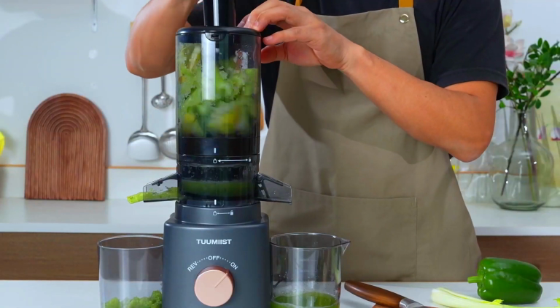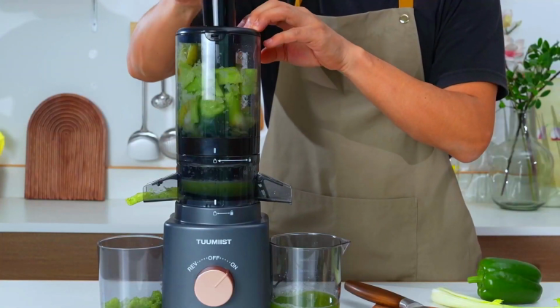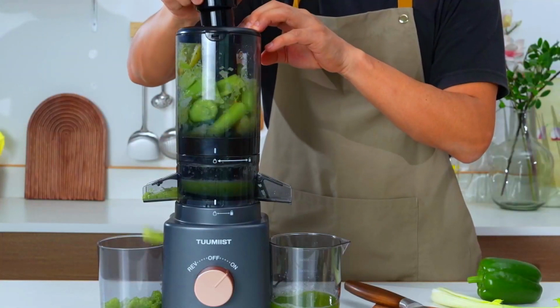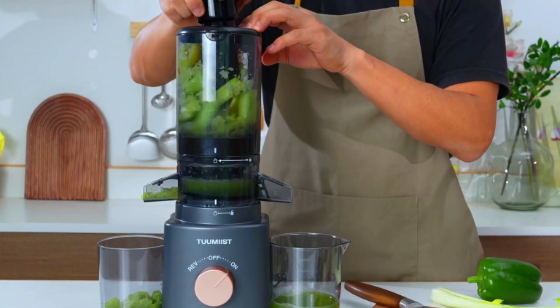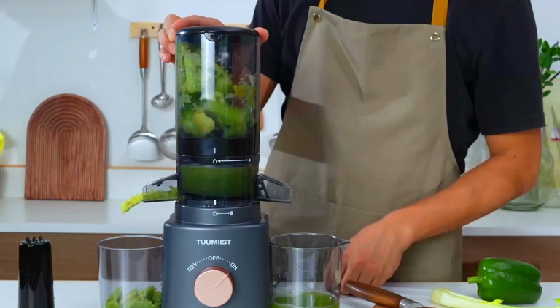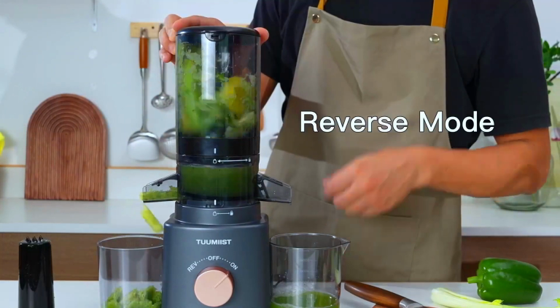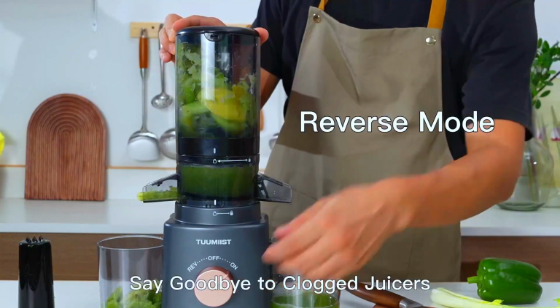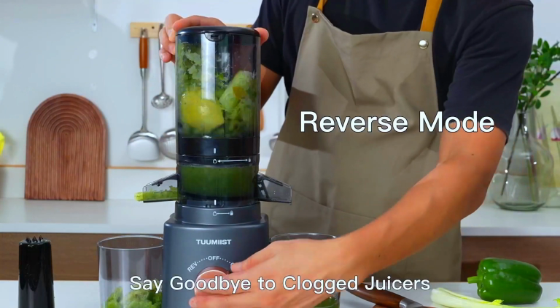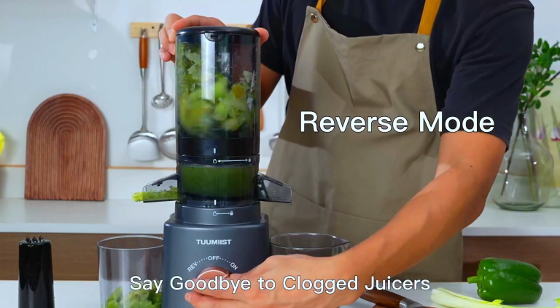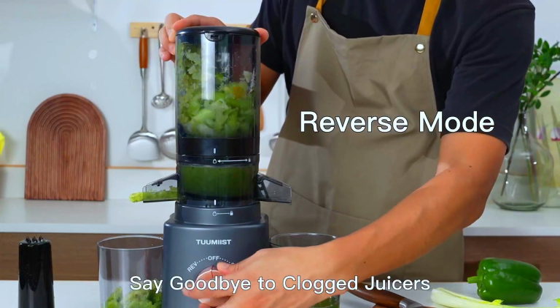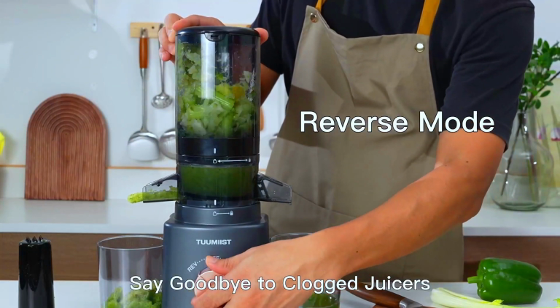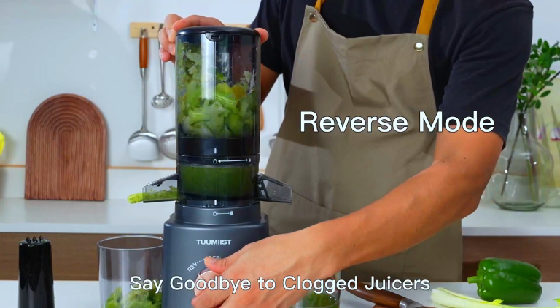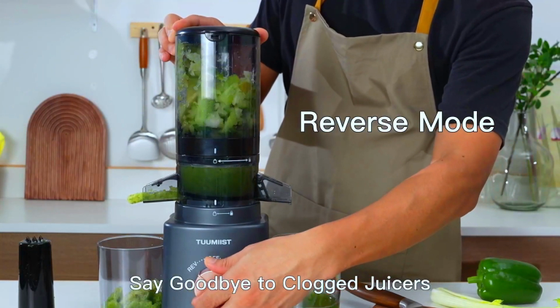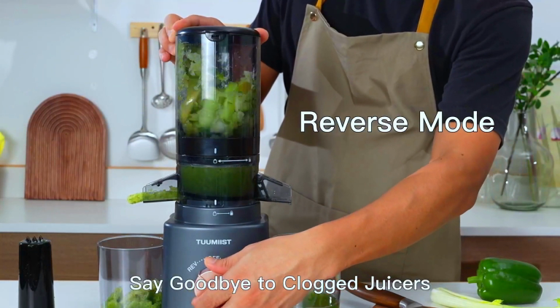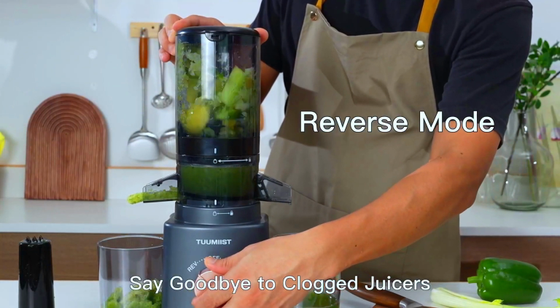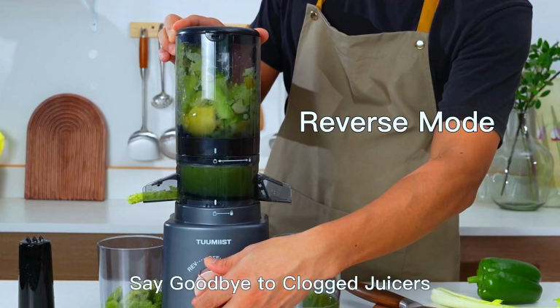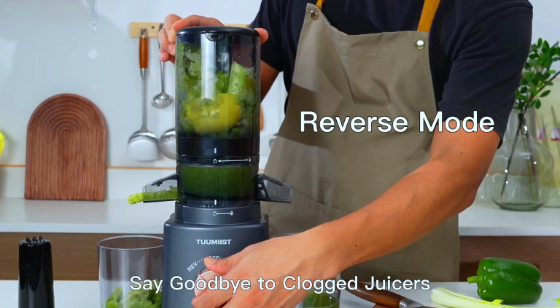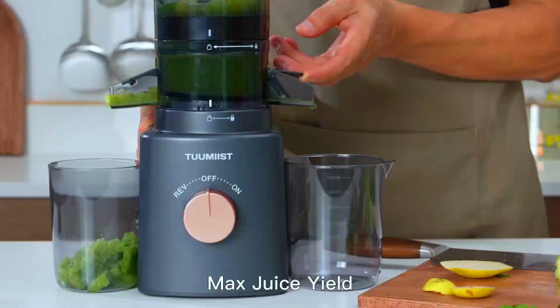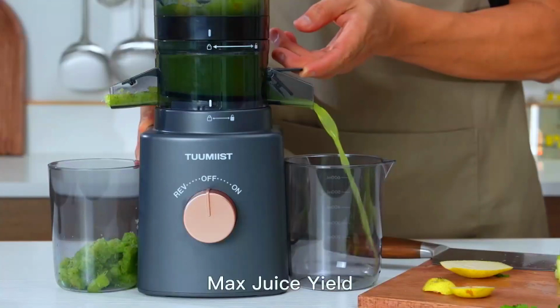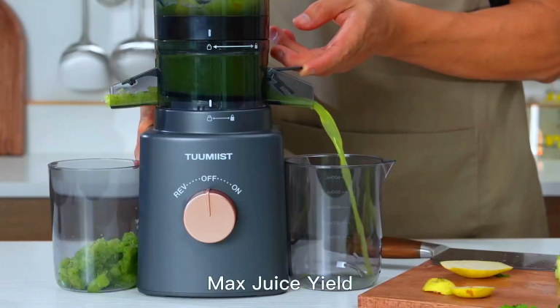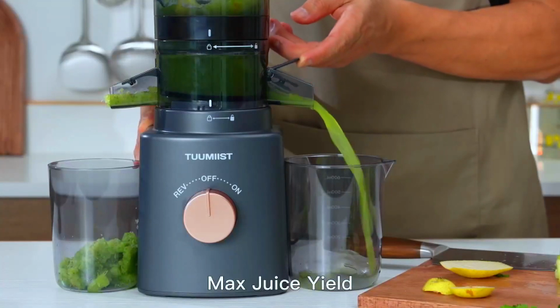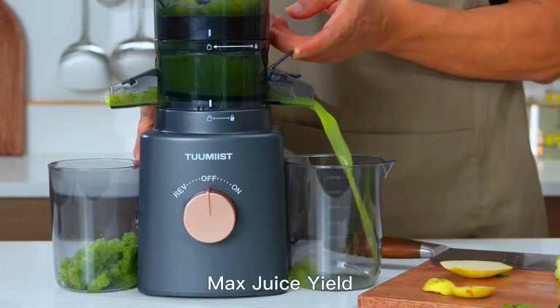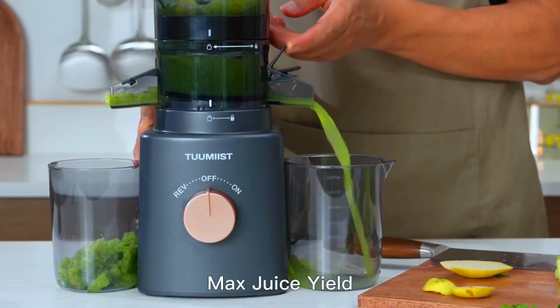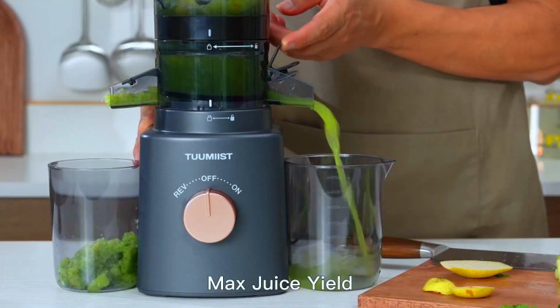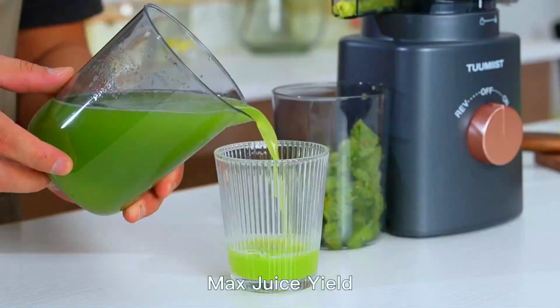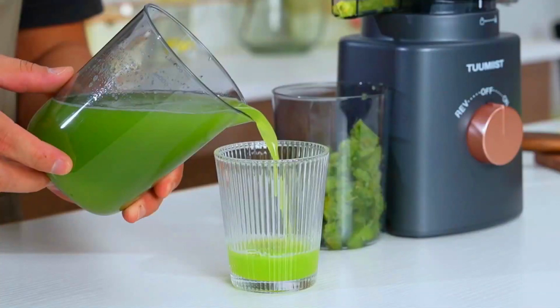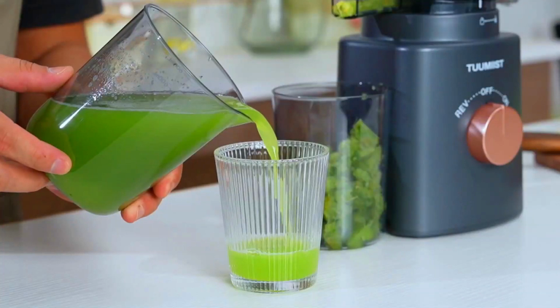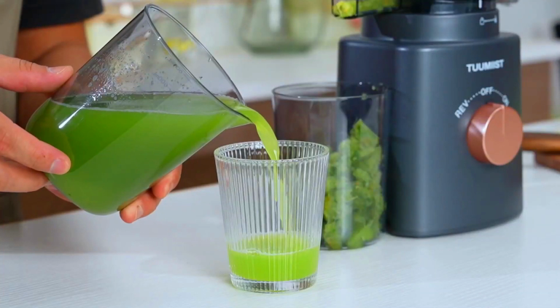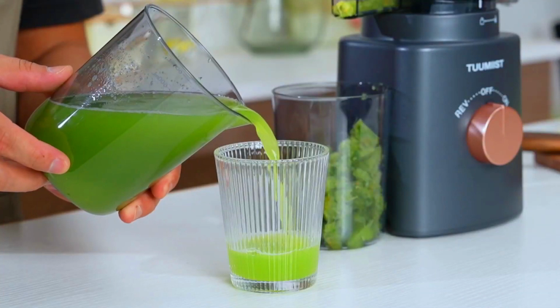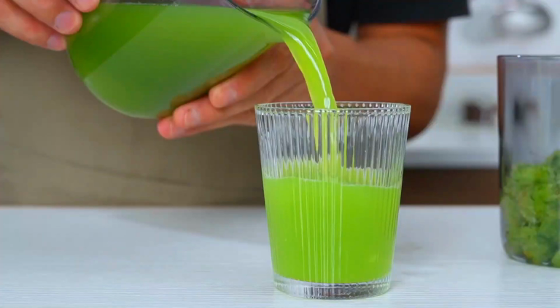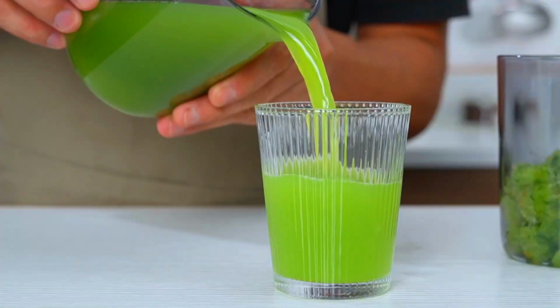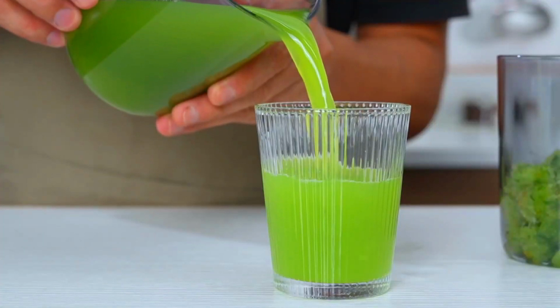It makes an excellent gift for special occasions, such as weddings, birthdays, housewarmings, Thanksgiving, and Christmas.